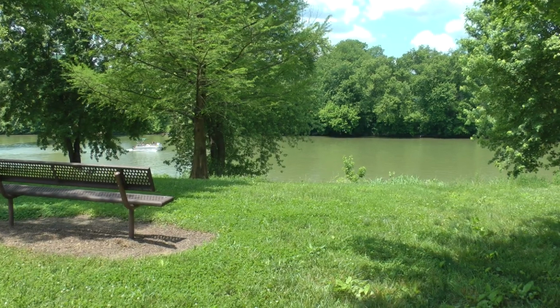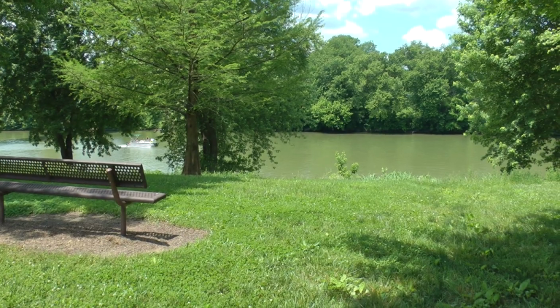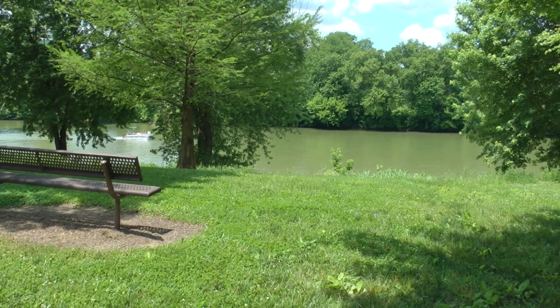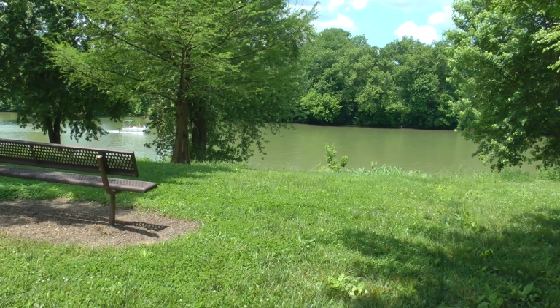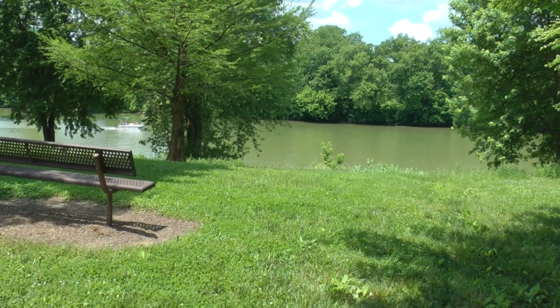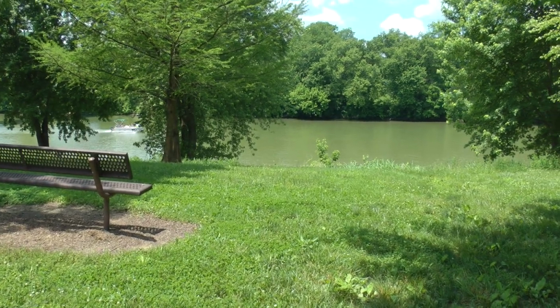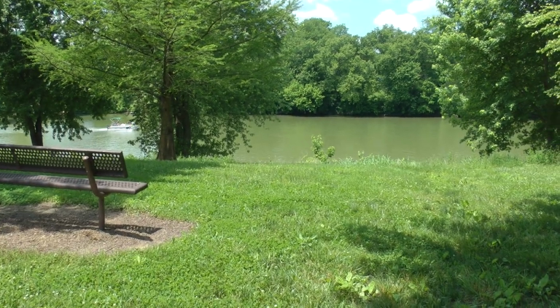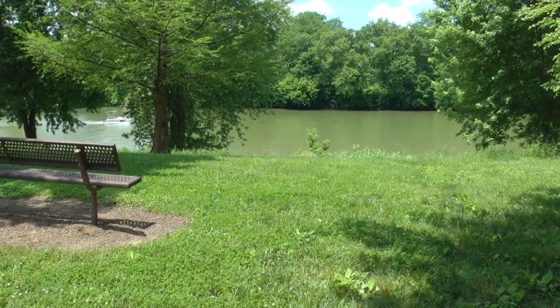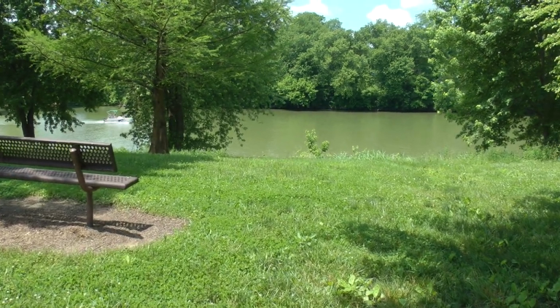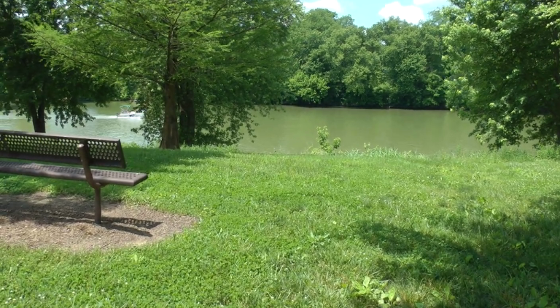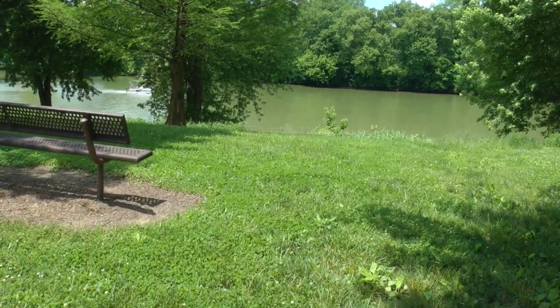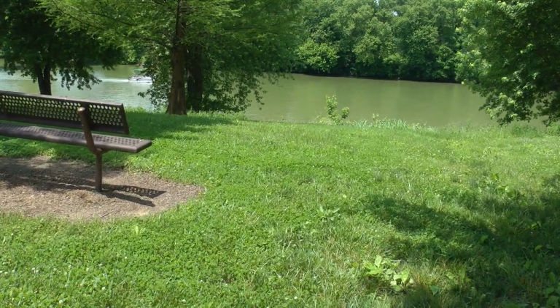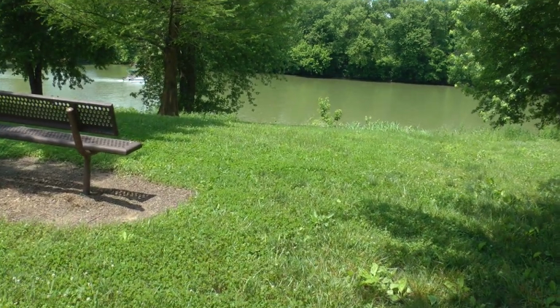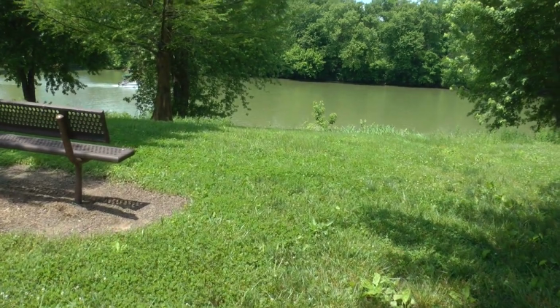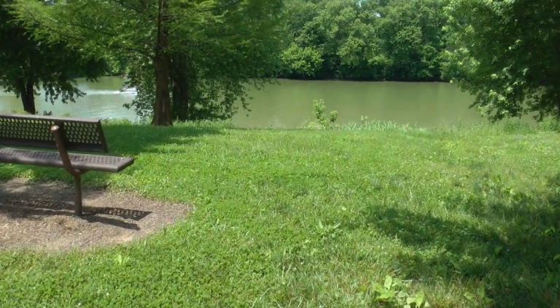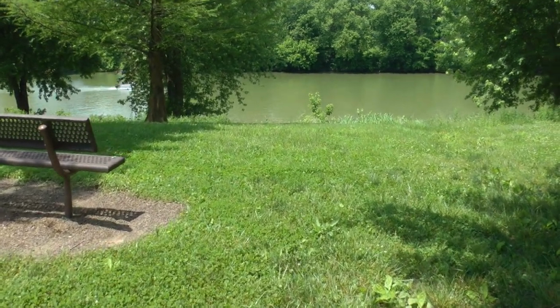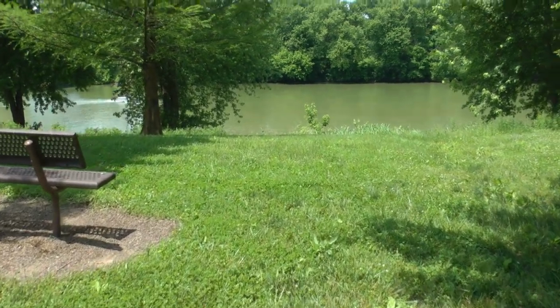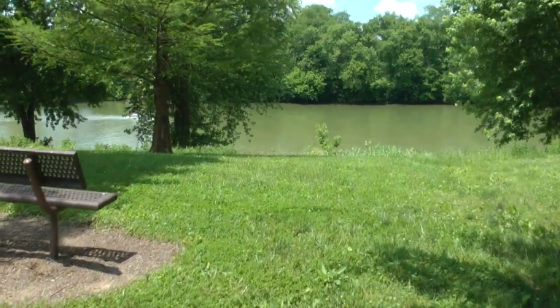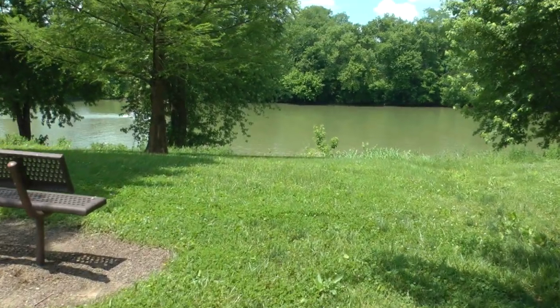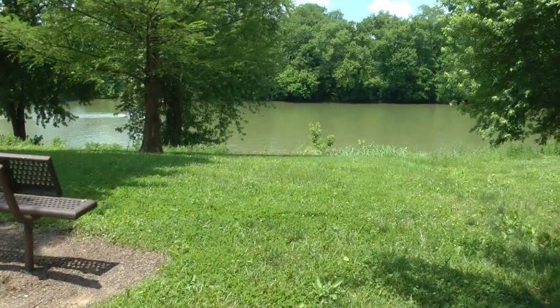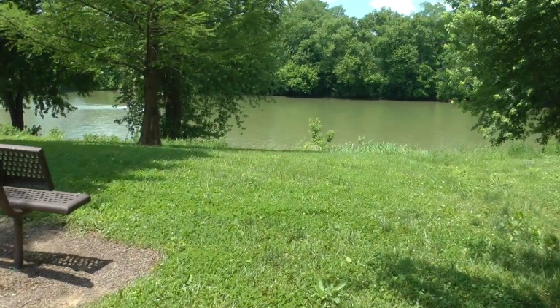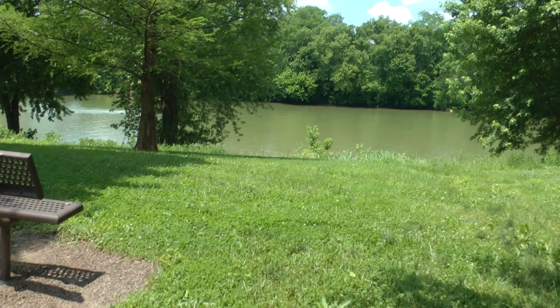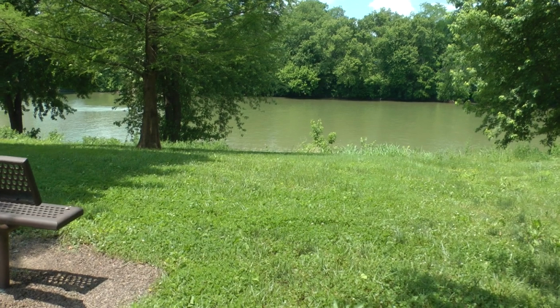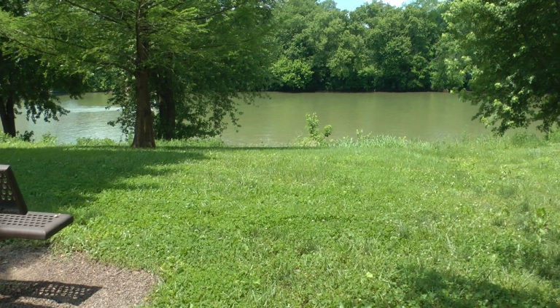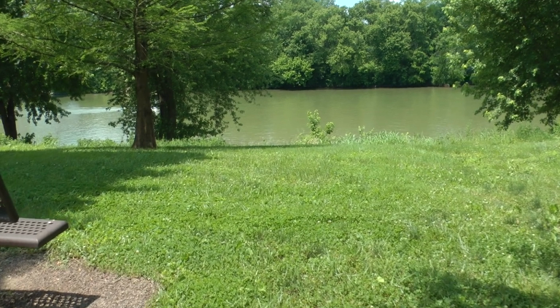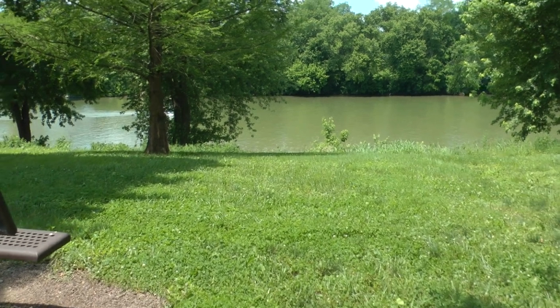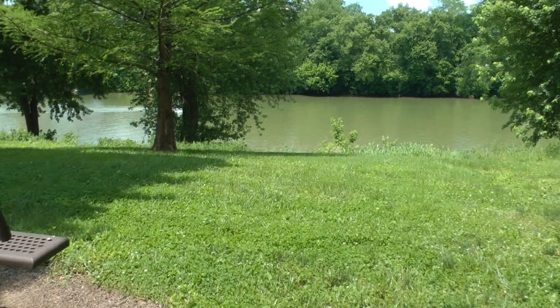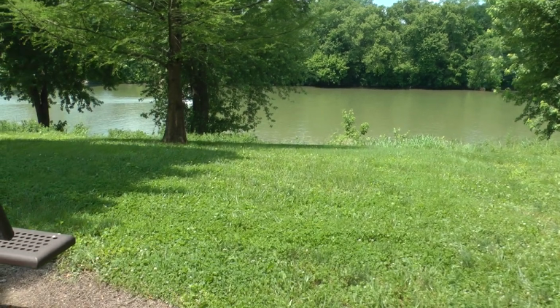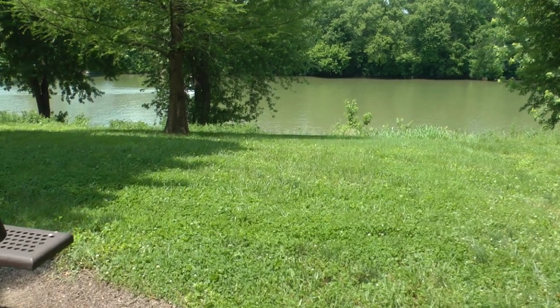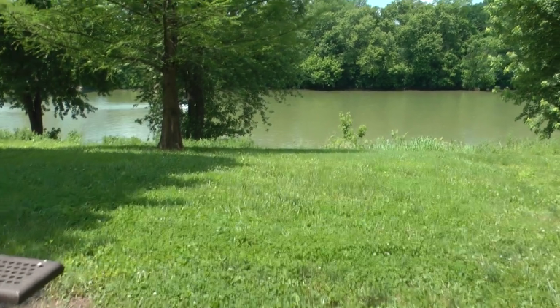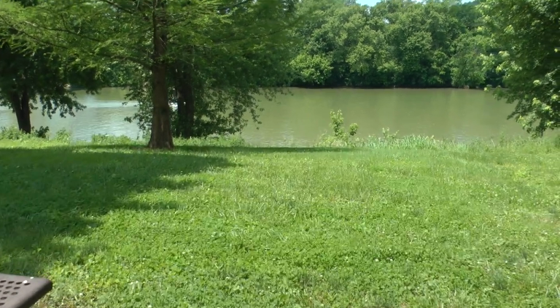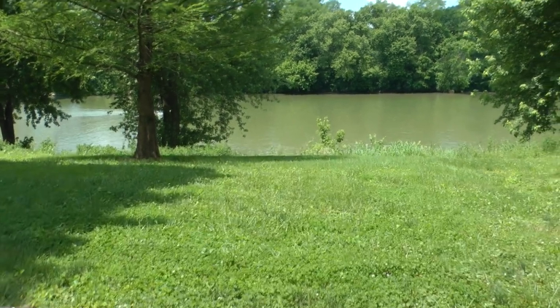Here is a pontoon boat on Memorial Day weekend on the Kentucky River in Frankfort, Kentucky.